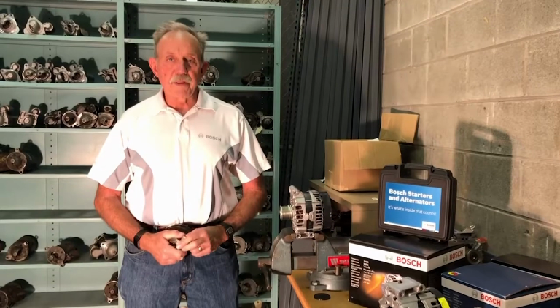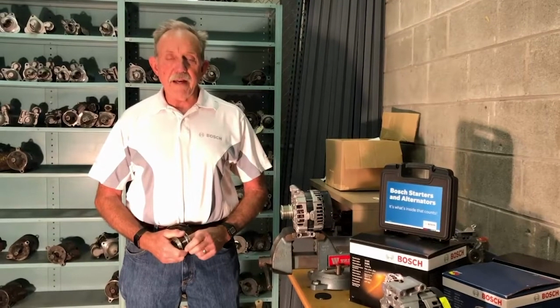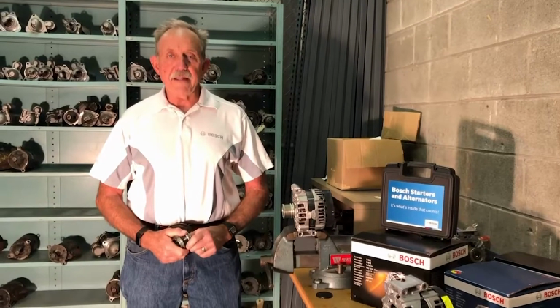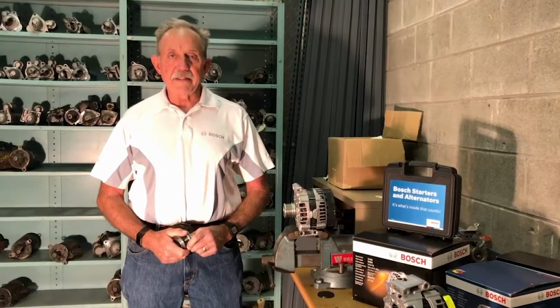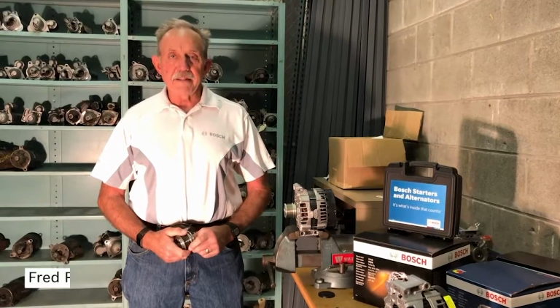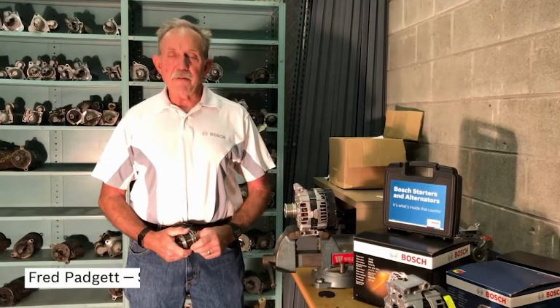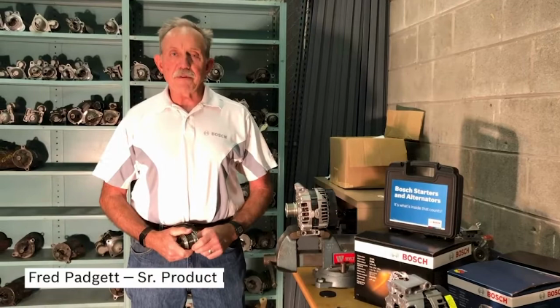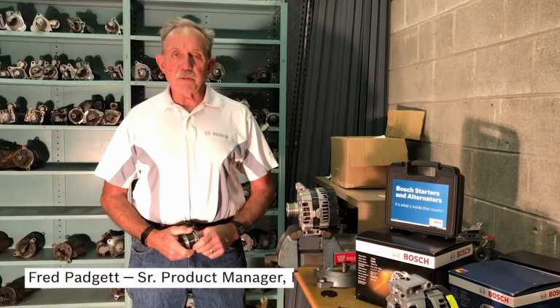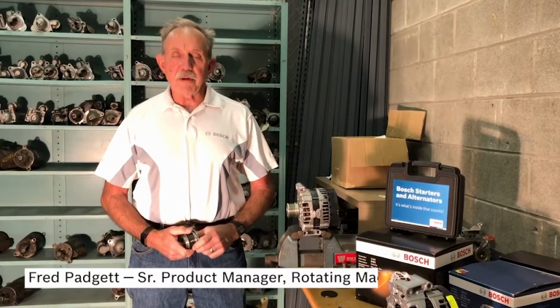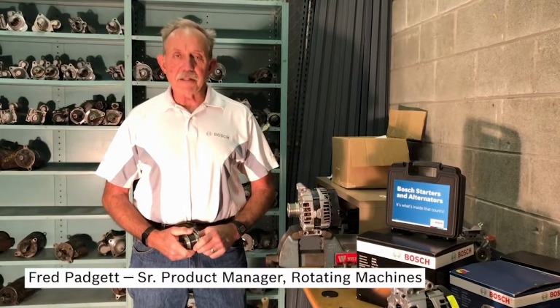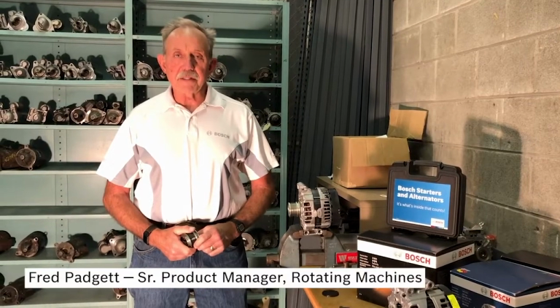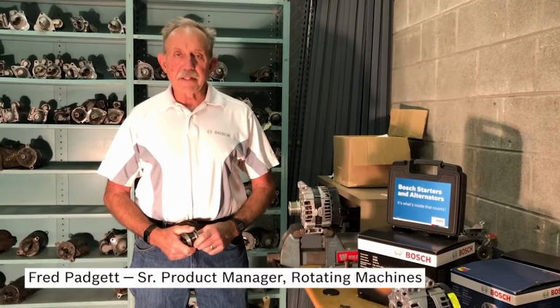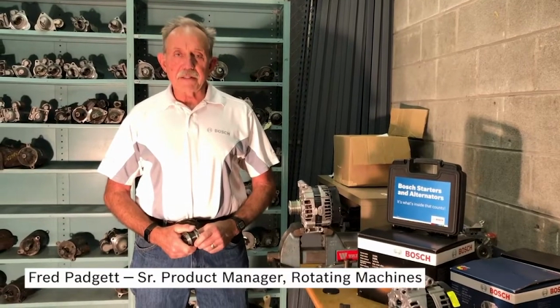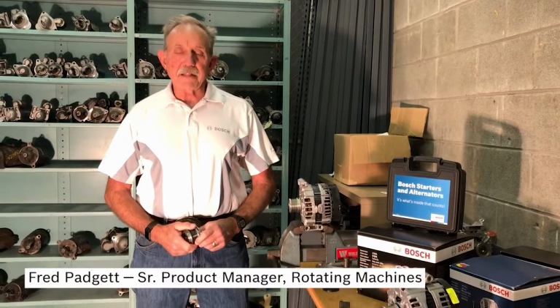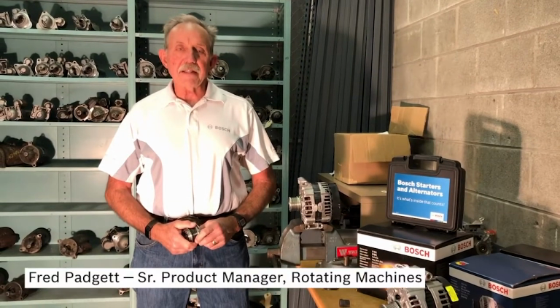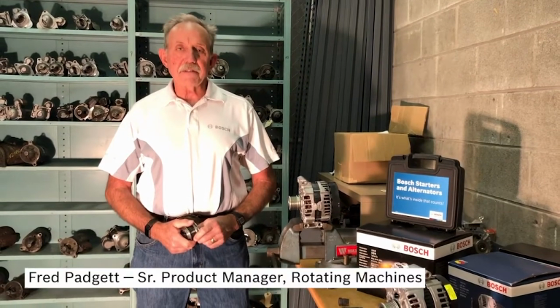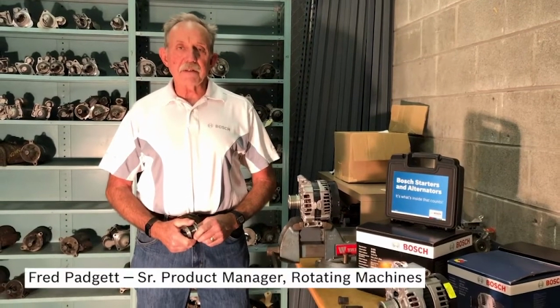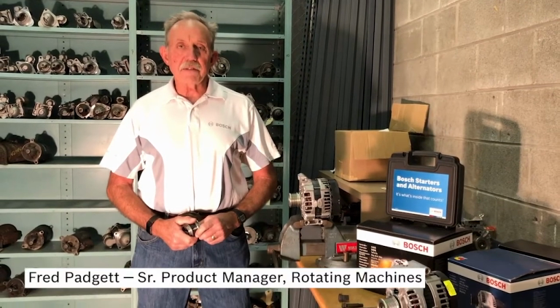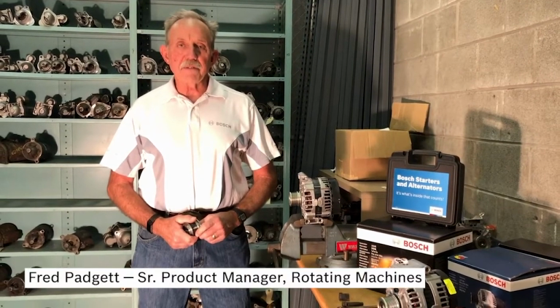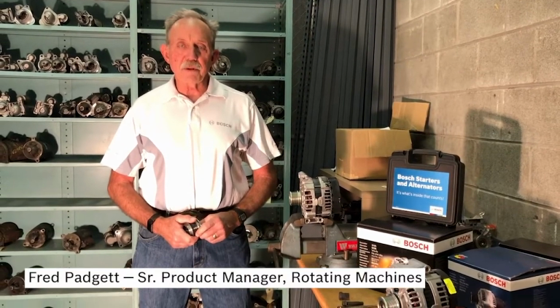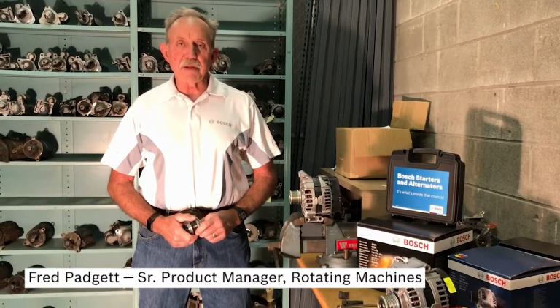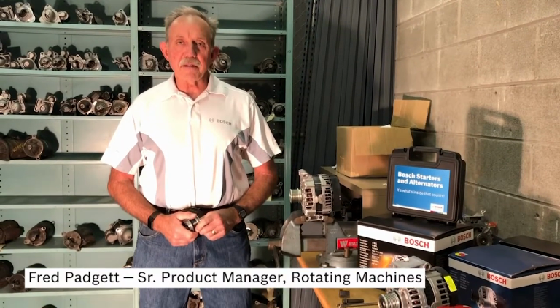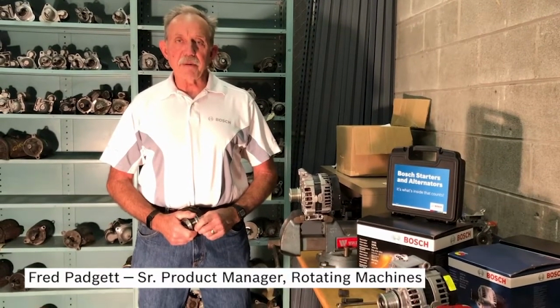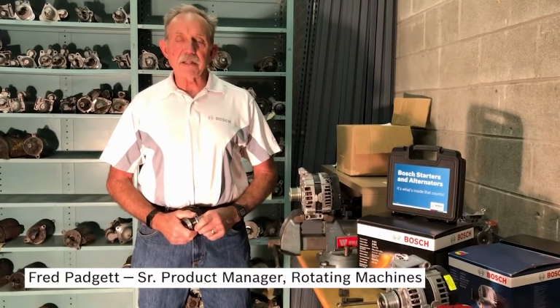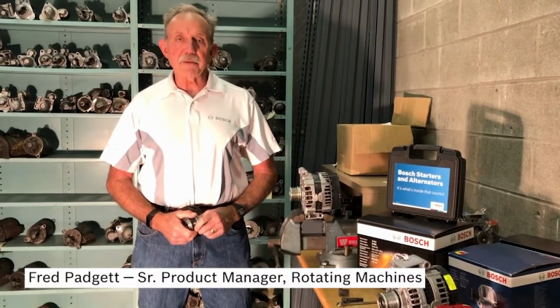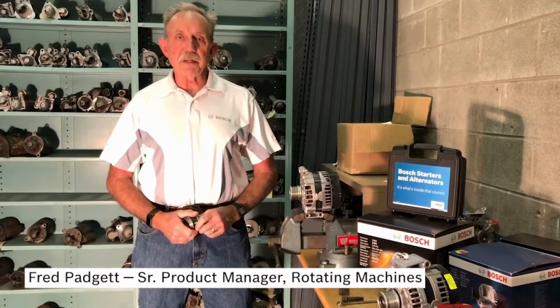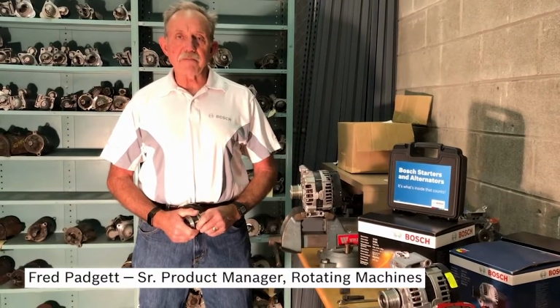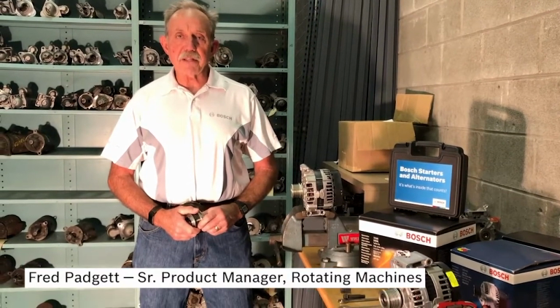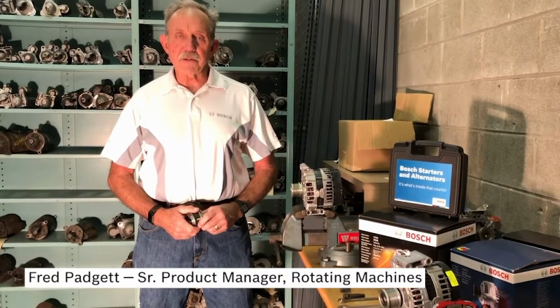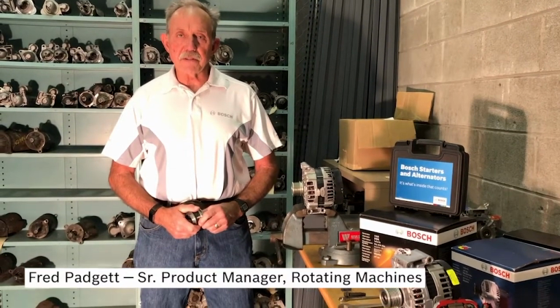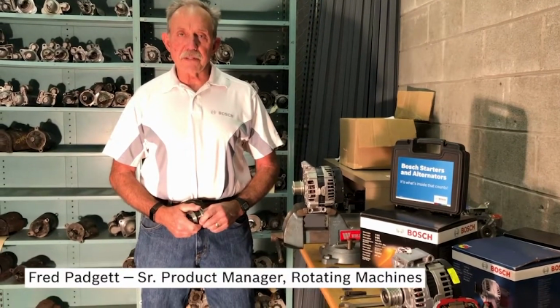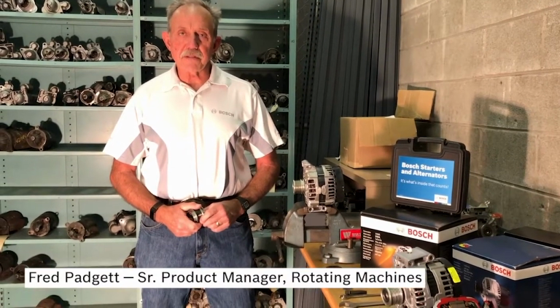Hi, I'm Fred with Bosch. Today I'd like to talk to you some more about our Bosch remanufactured alternators.